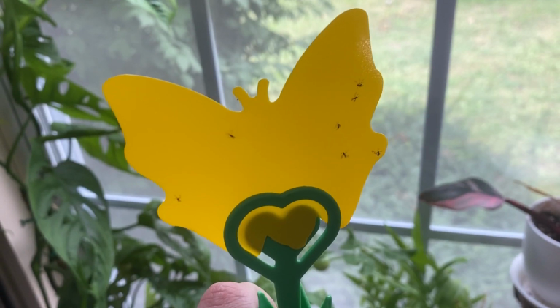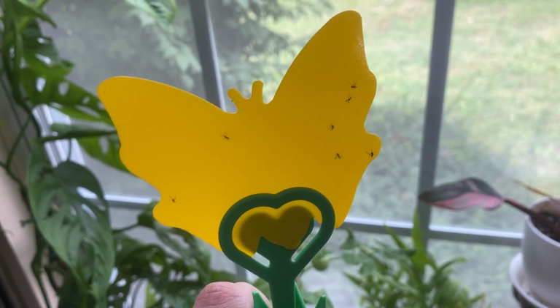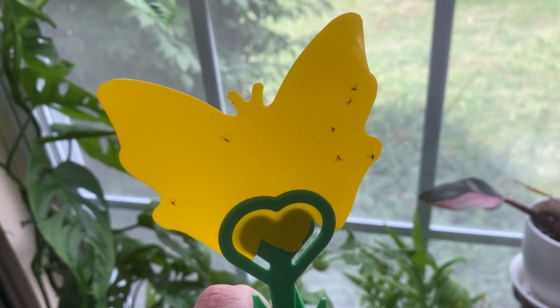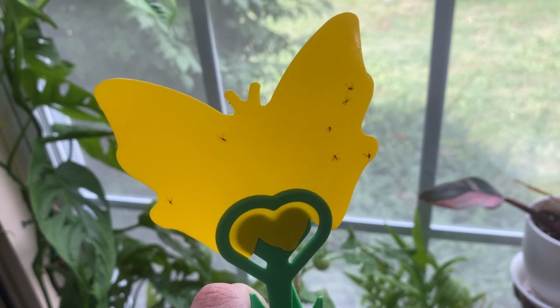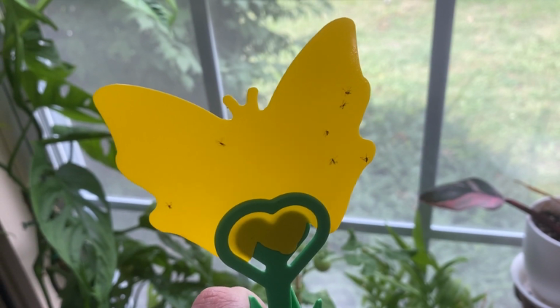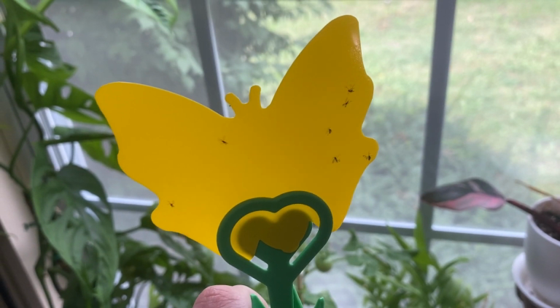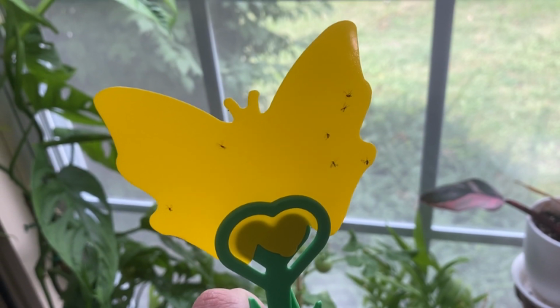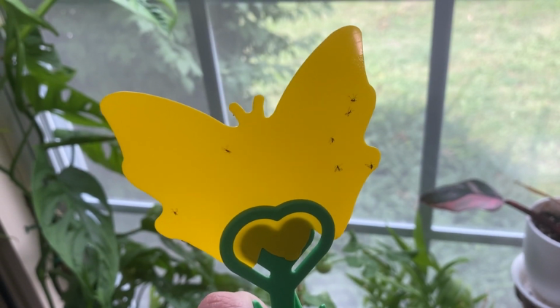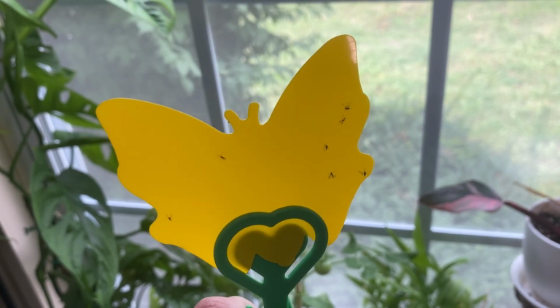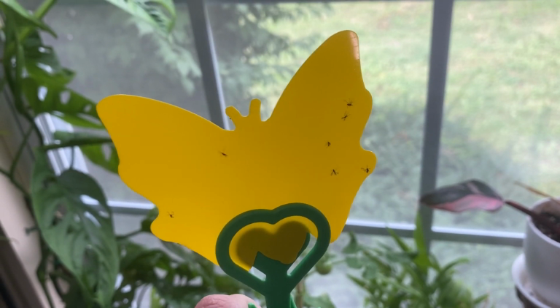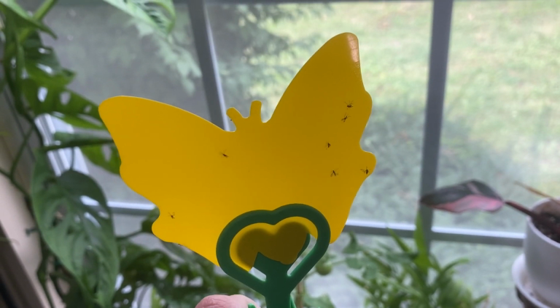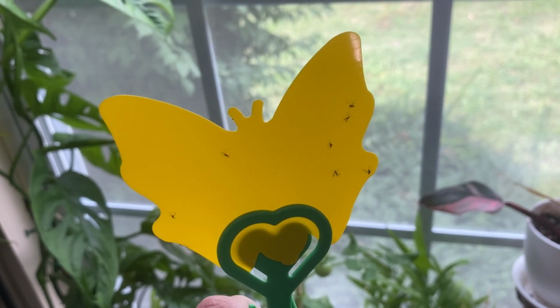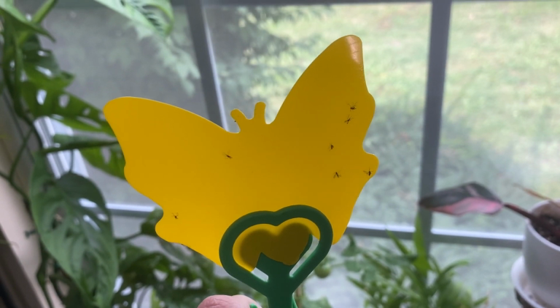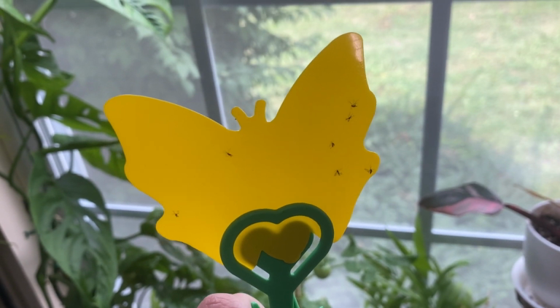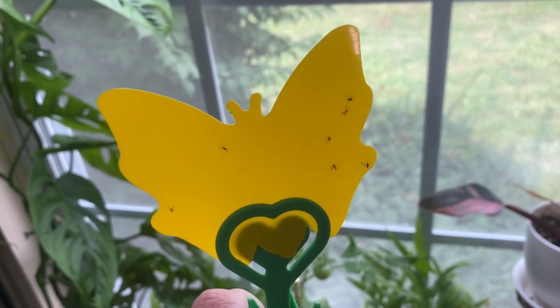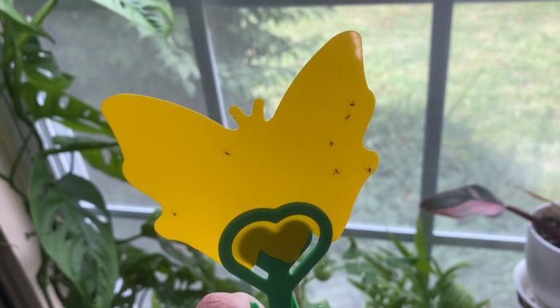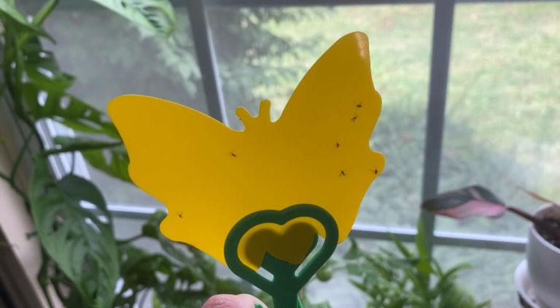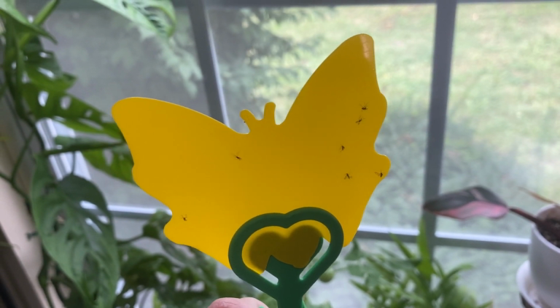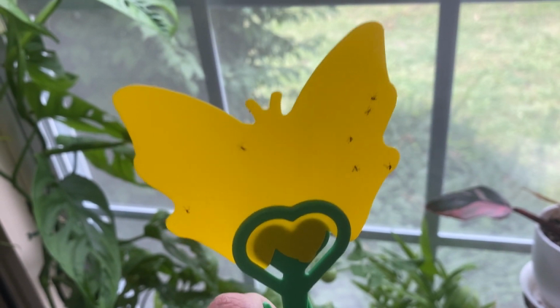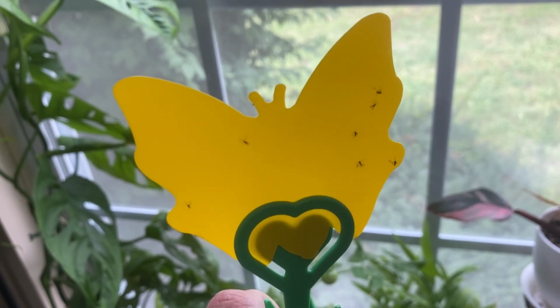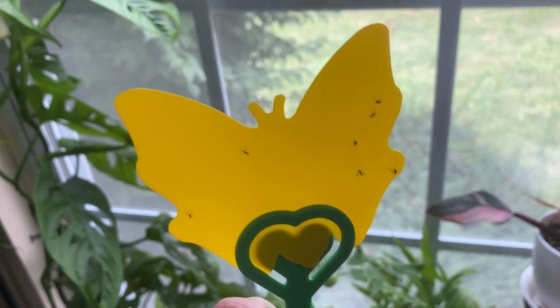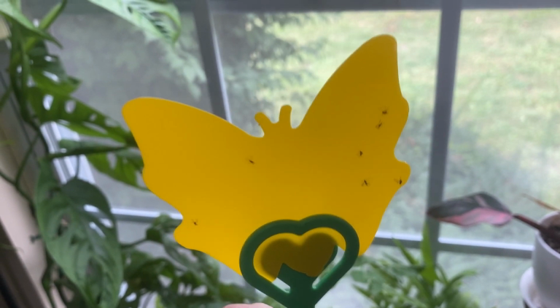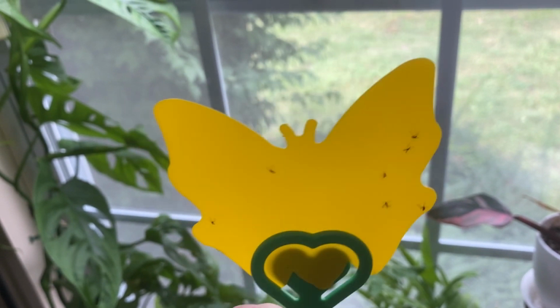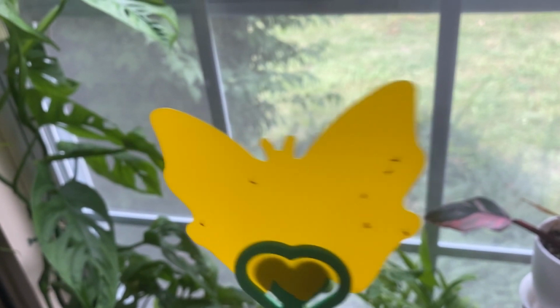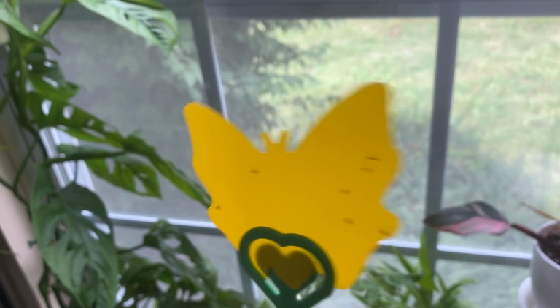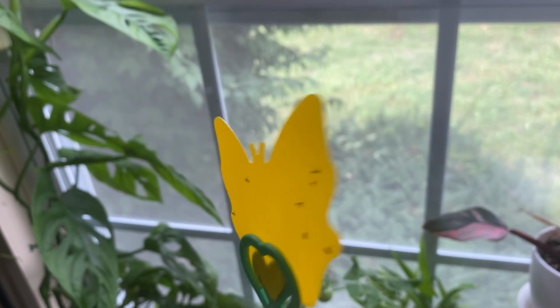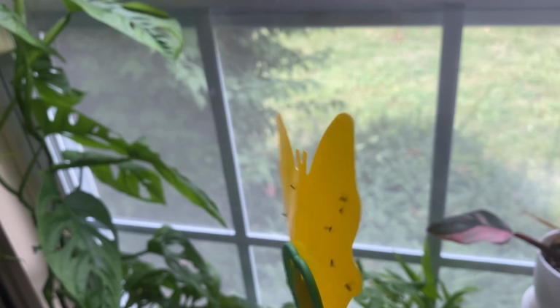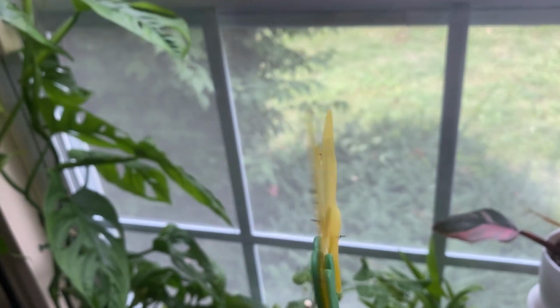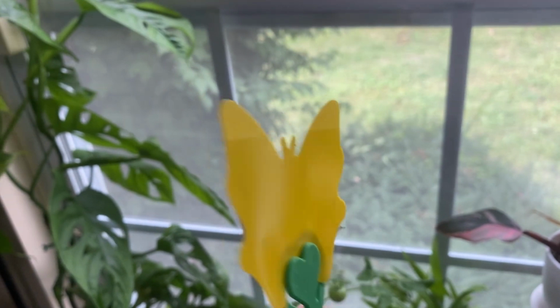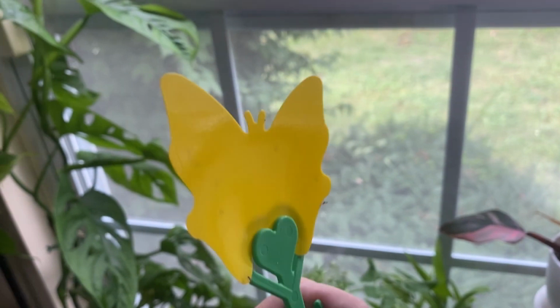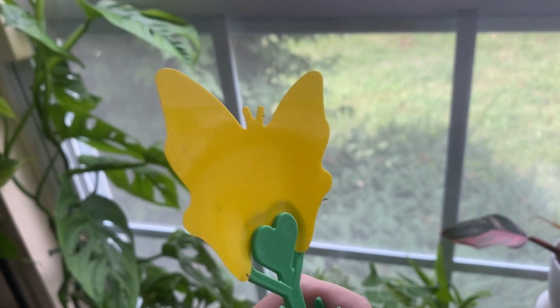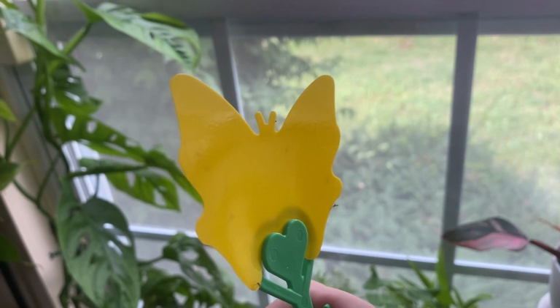And here it is after a few days of use, once it starts catching those fruit flies.